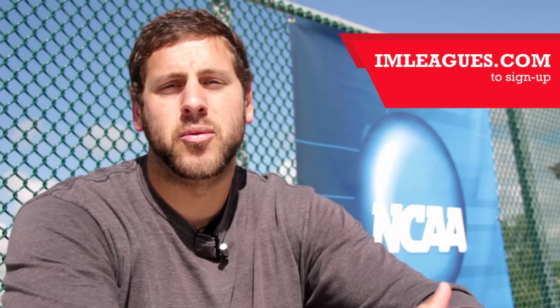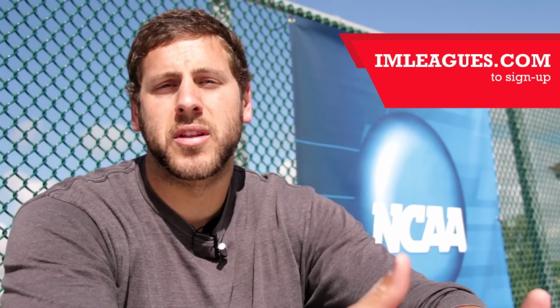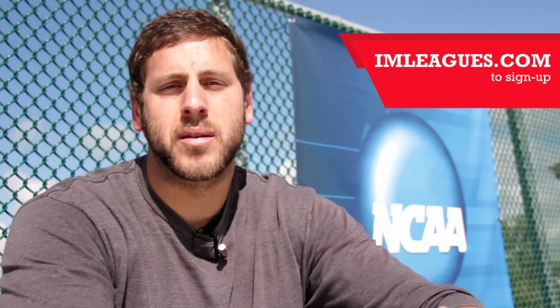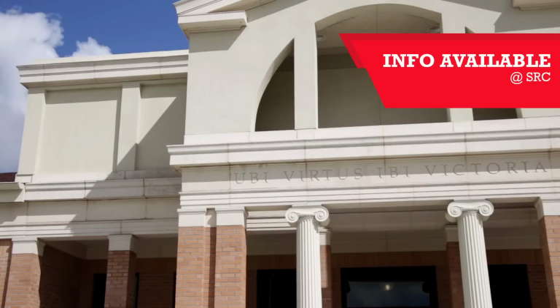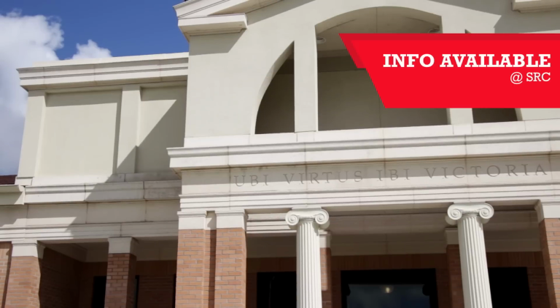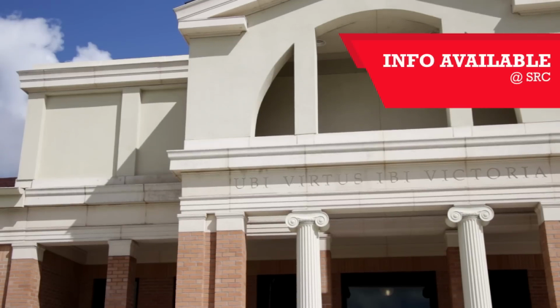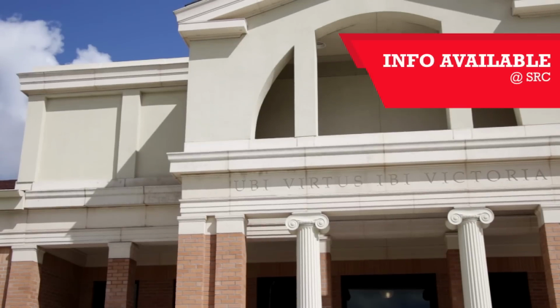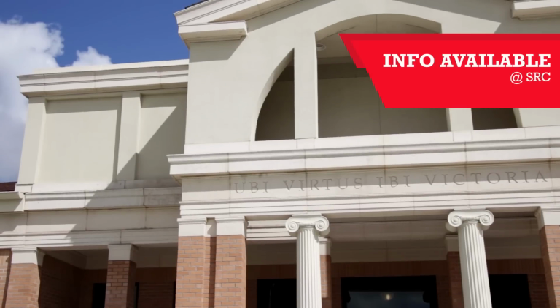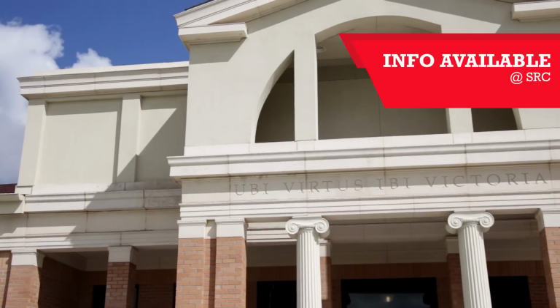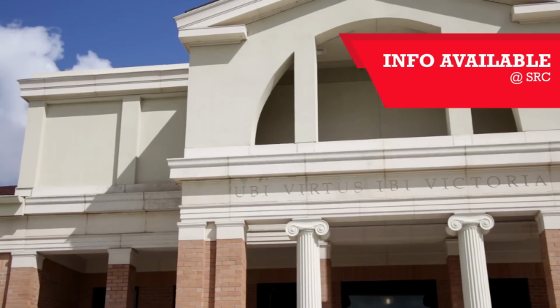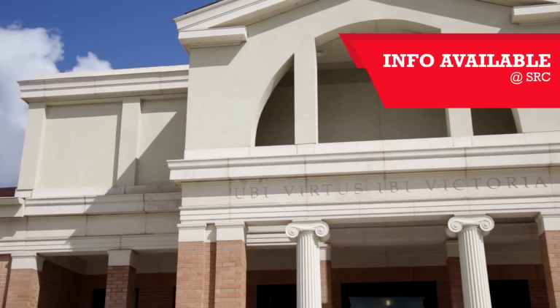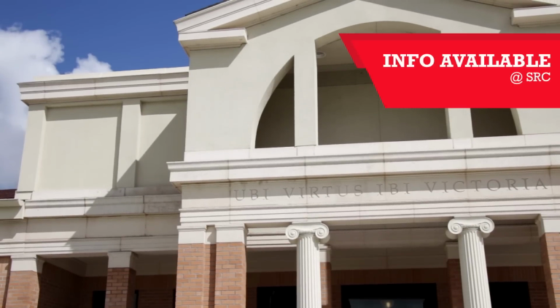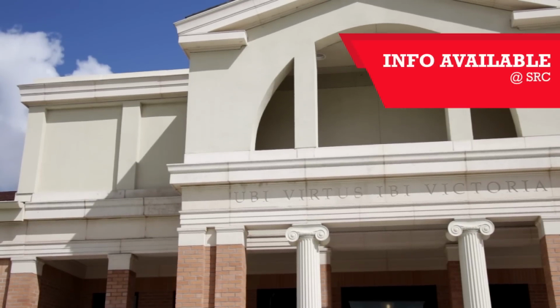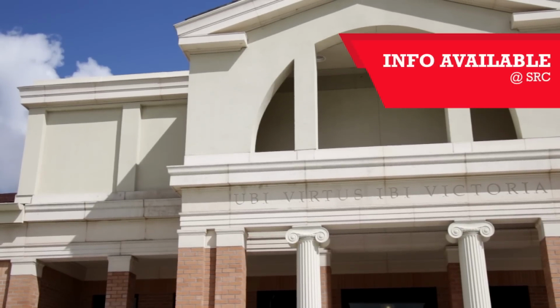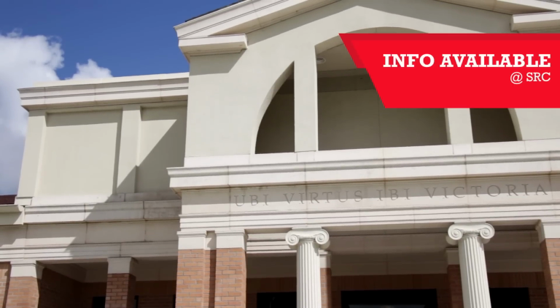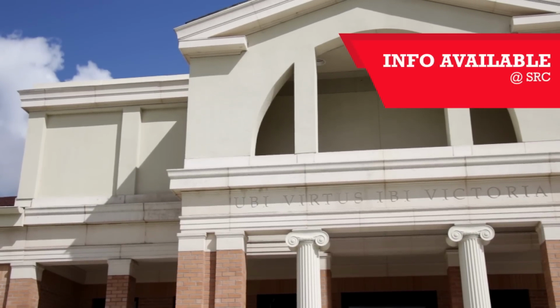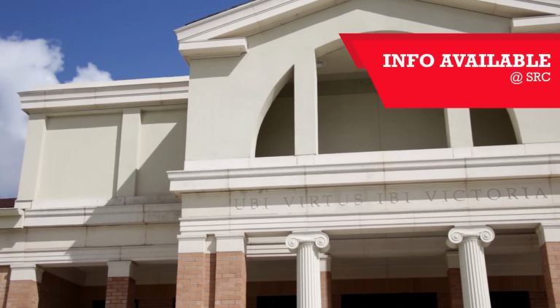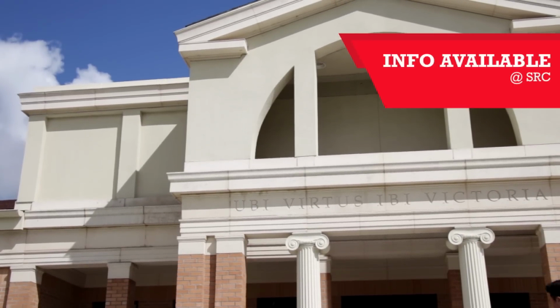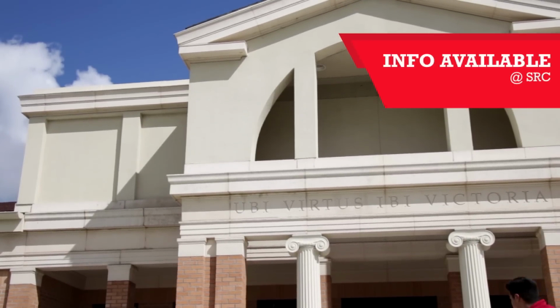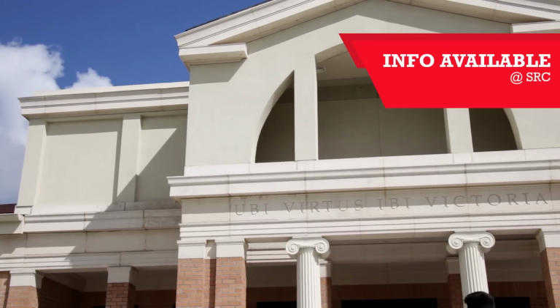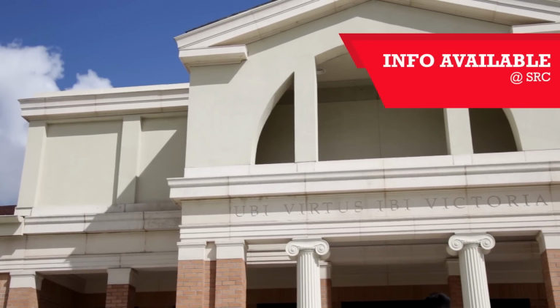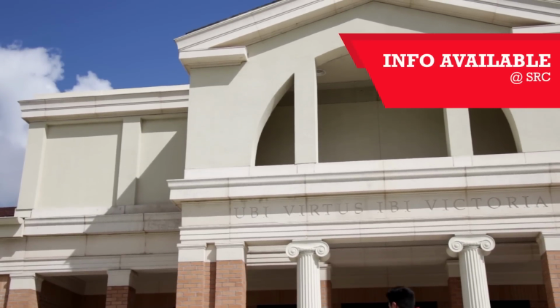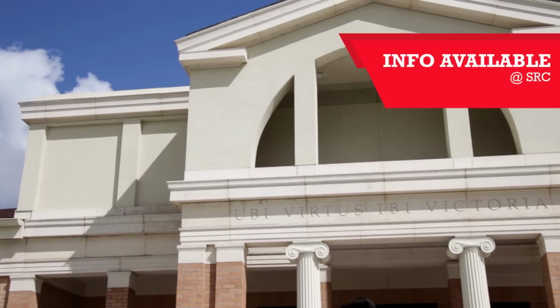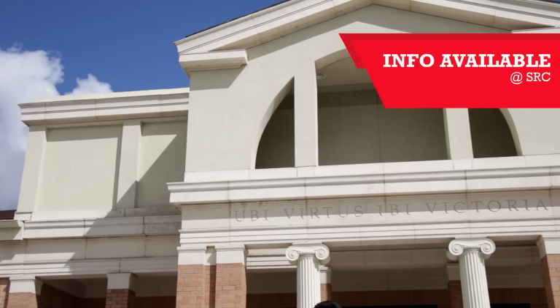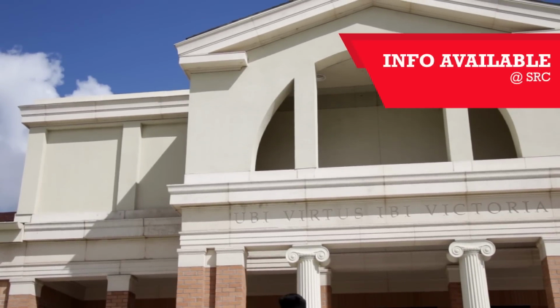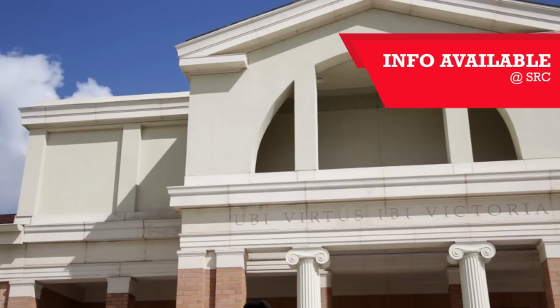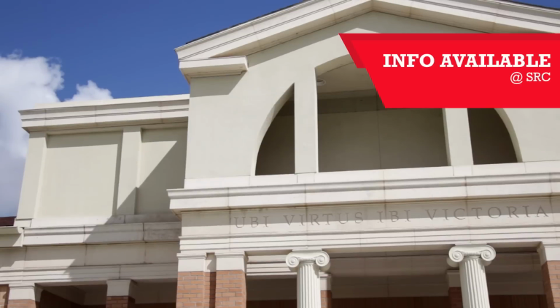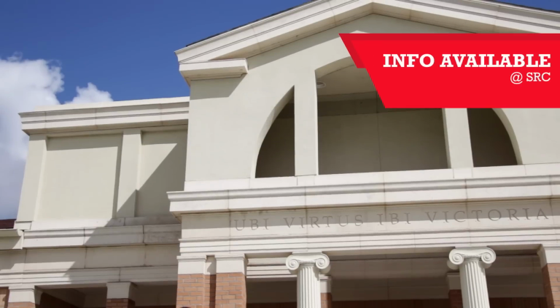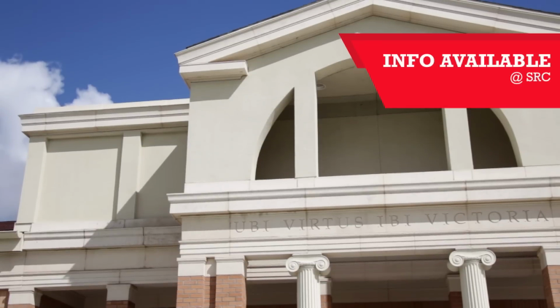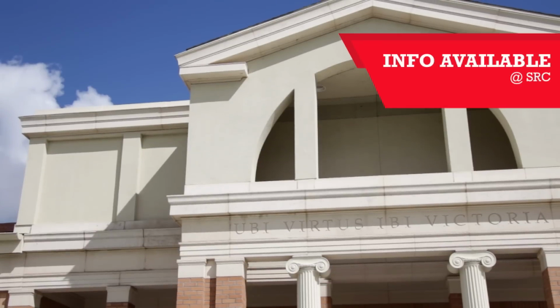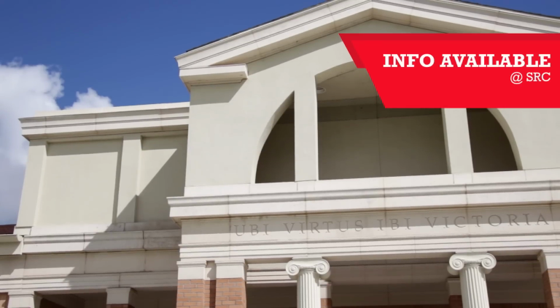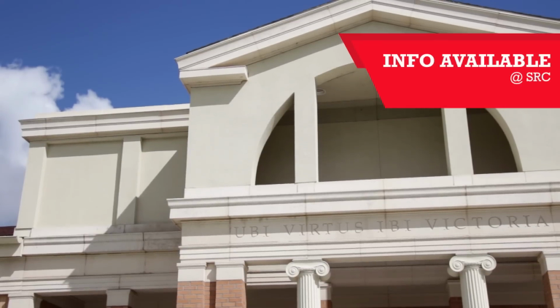It's really simple and easy. If you need more information you can get it at the SRC. Our intramurals coordinator is always willing to talk to students.